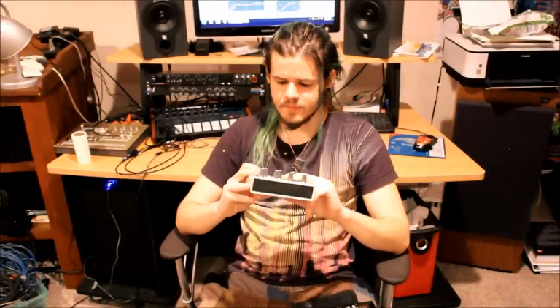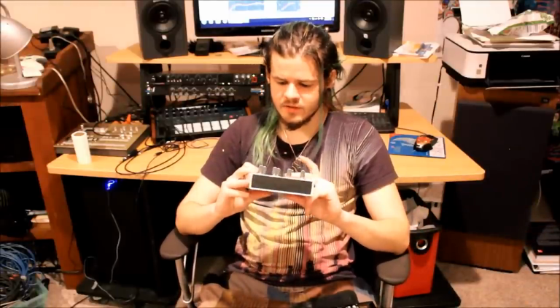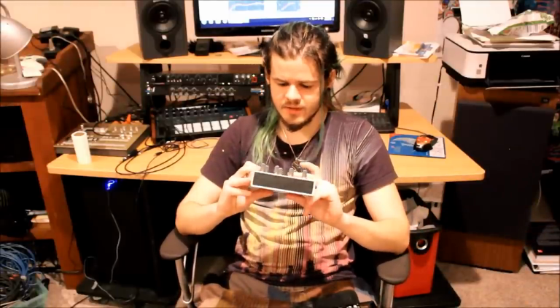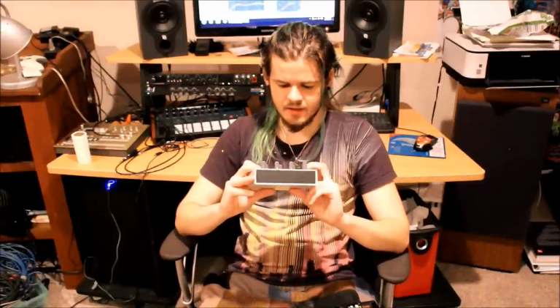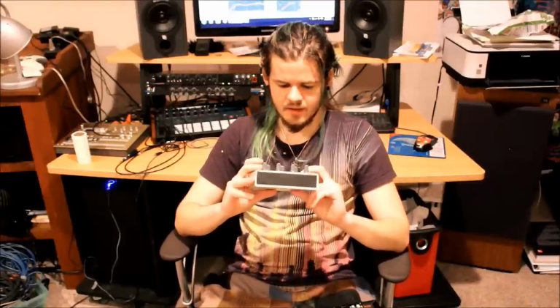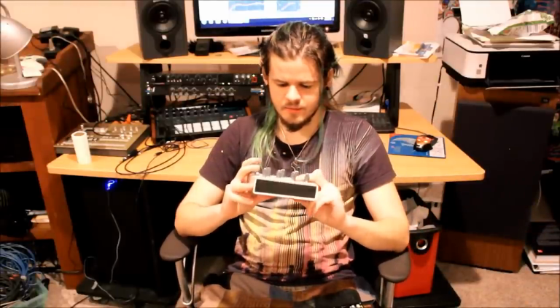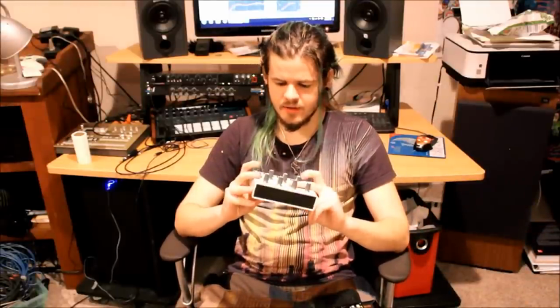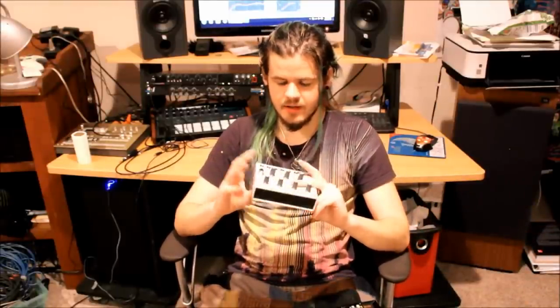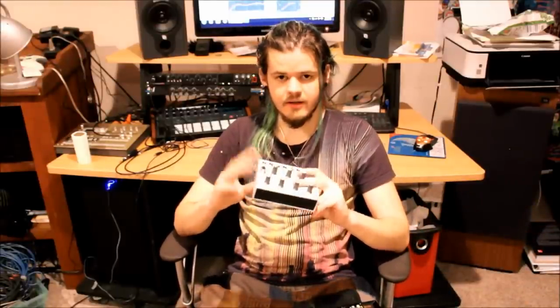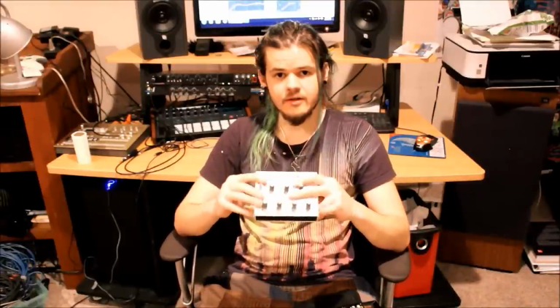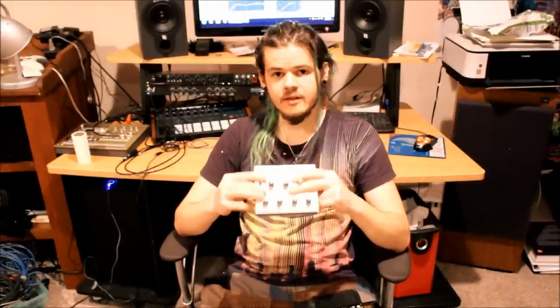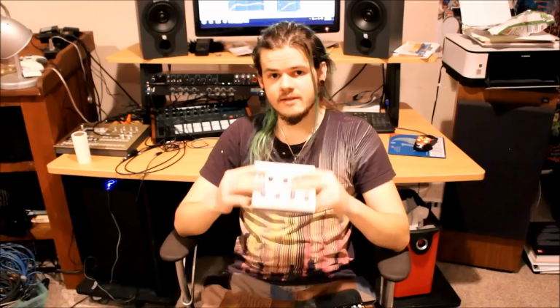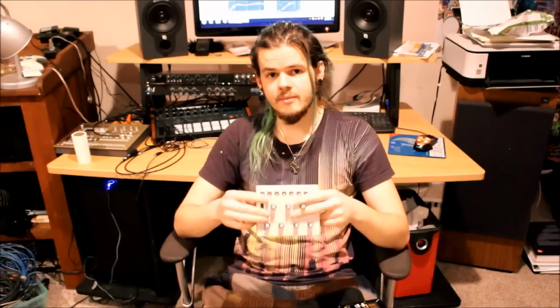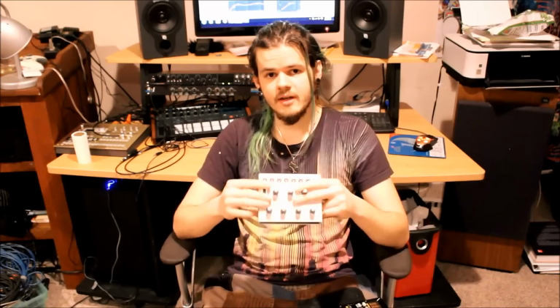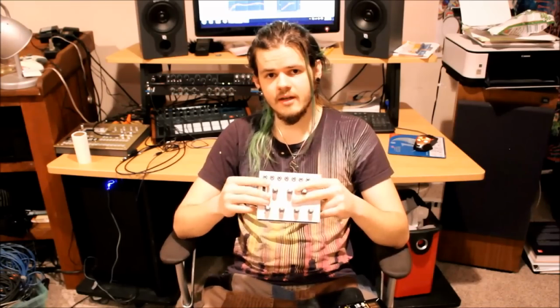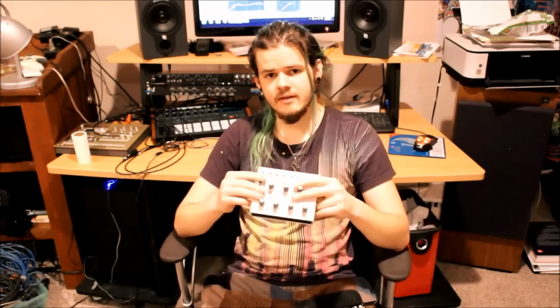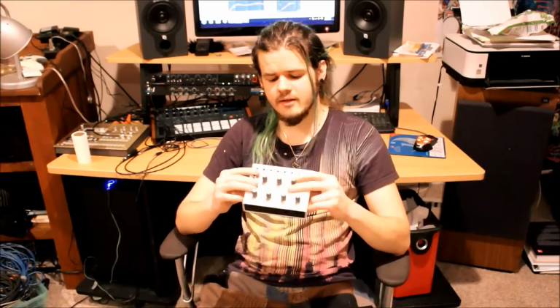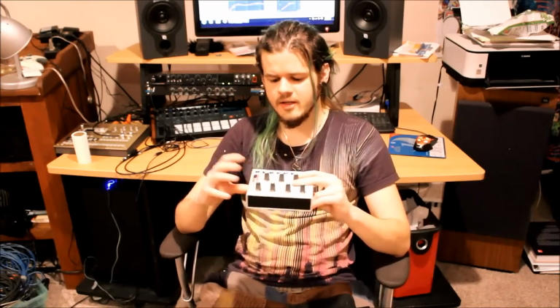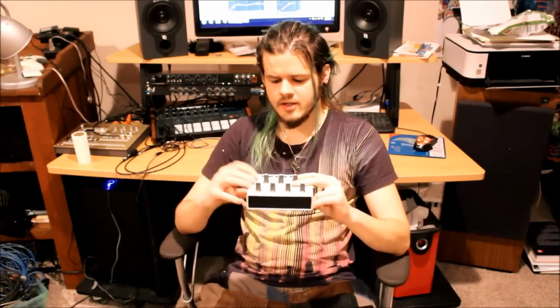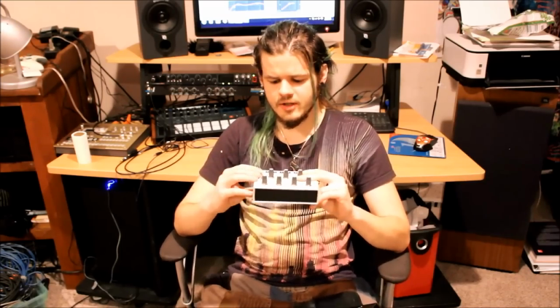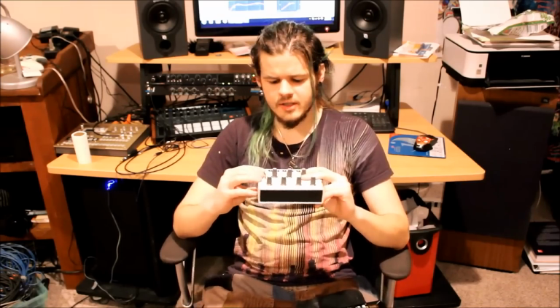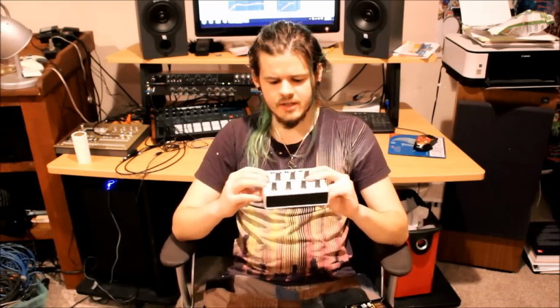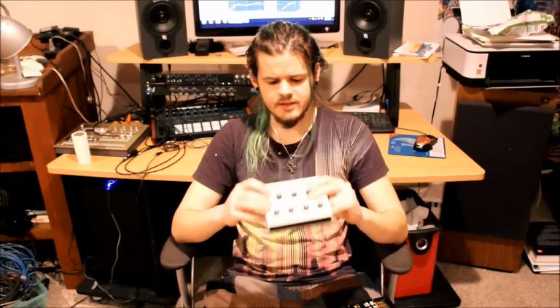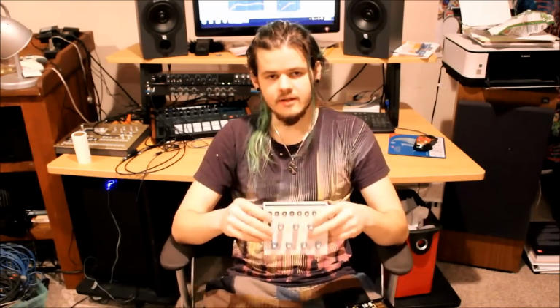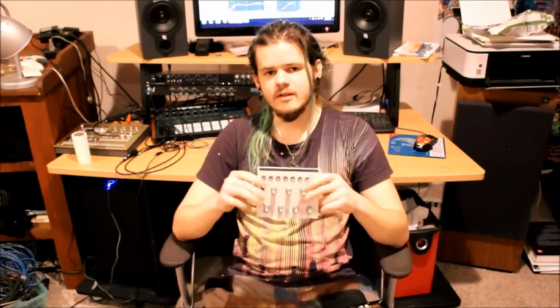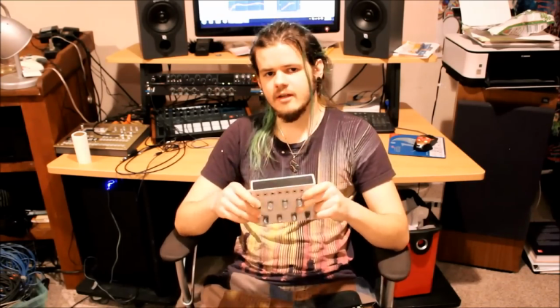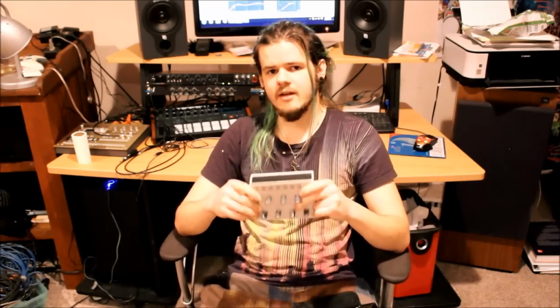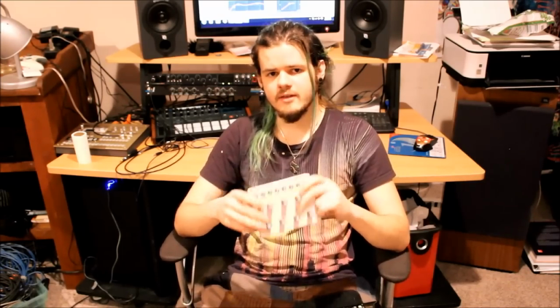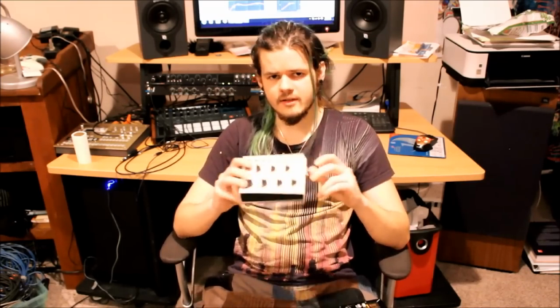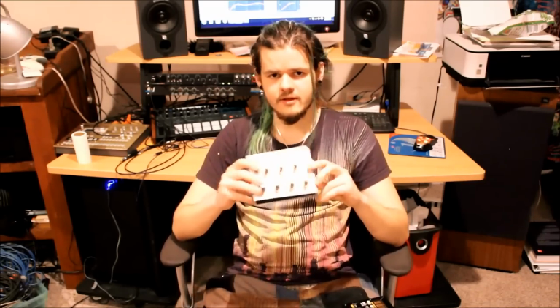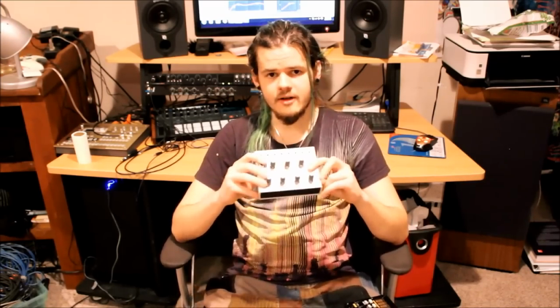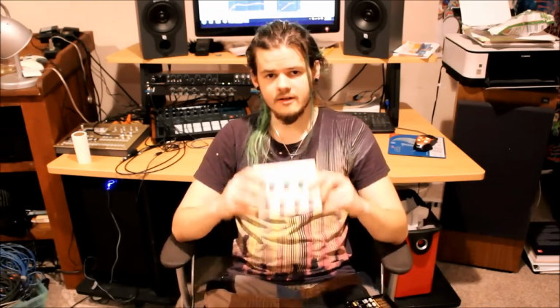So I'm going to go ahead and hook things up and then I'll show you a detailed look at everything that's going on here.